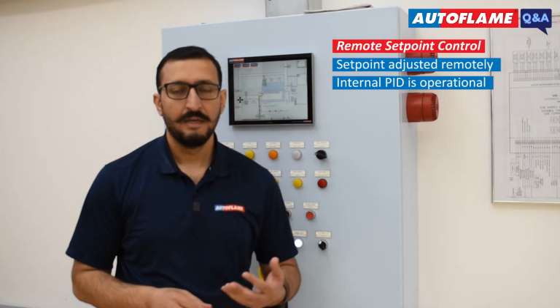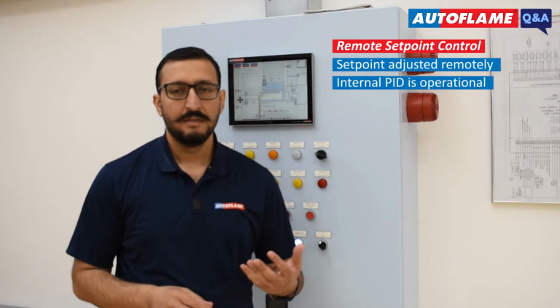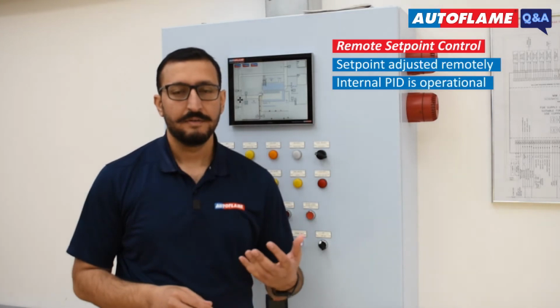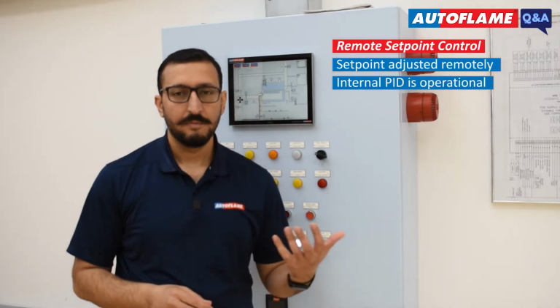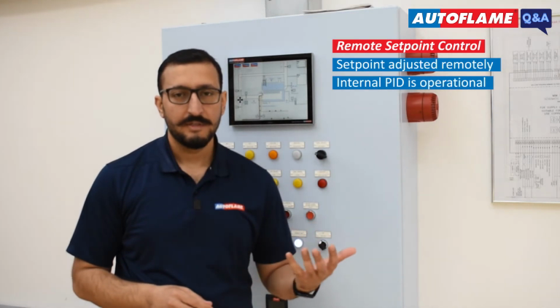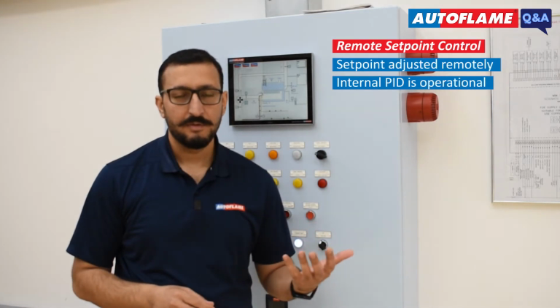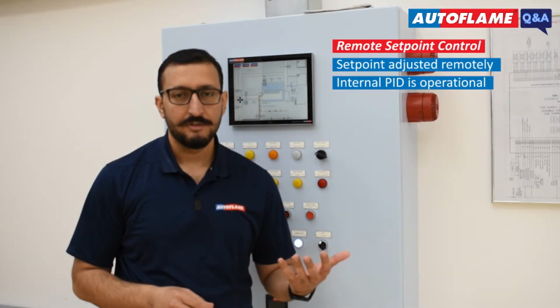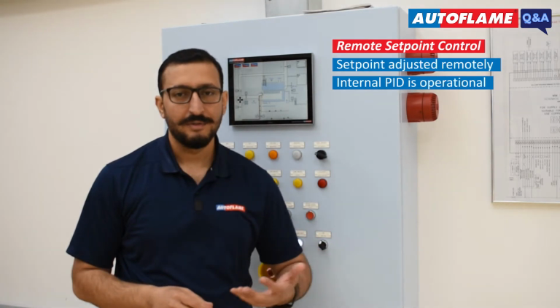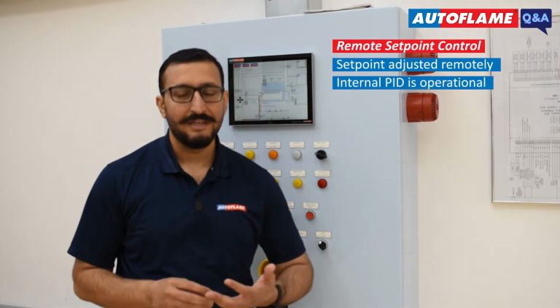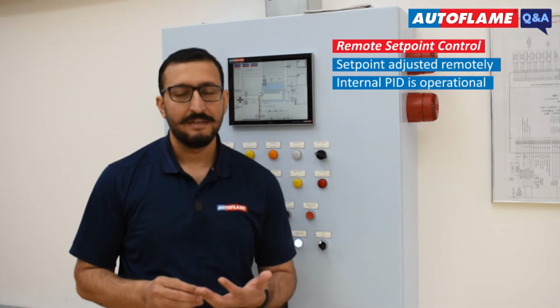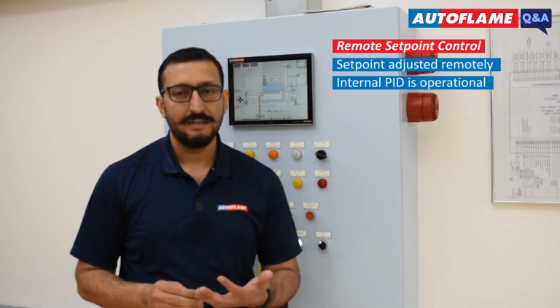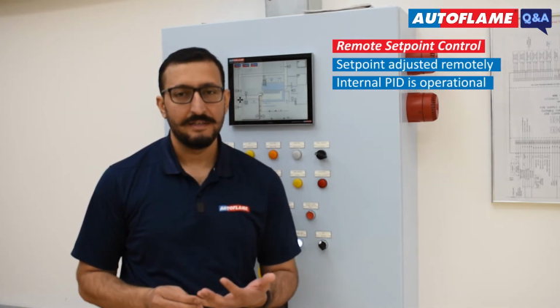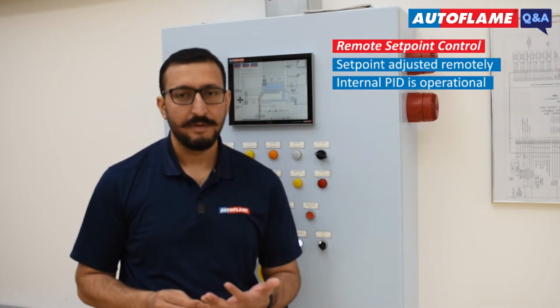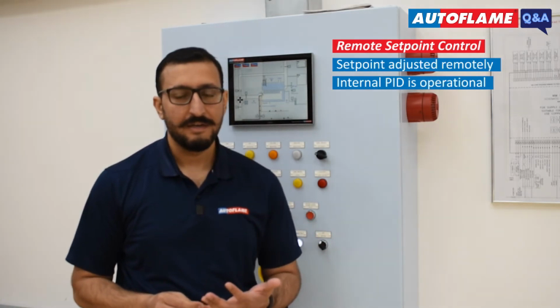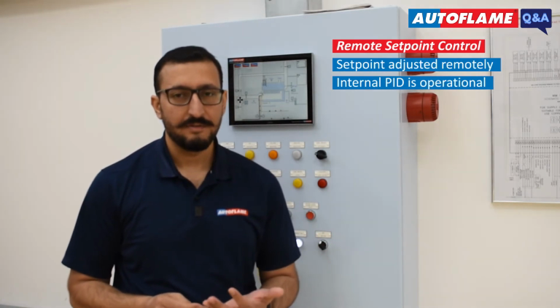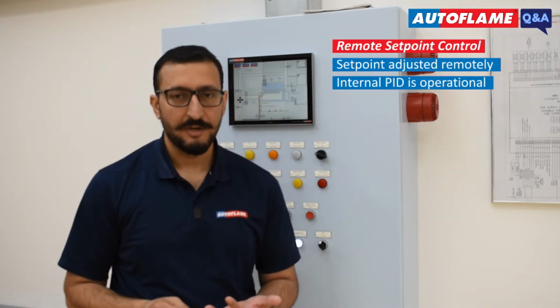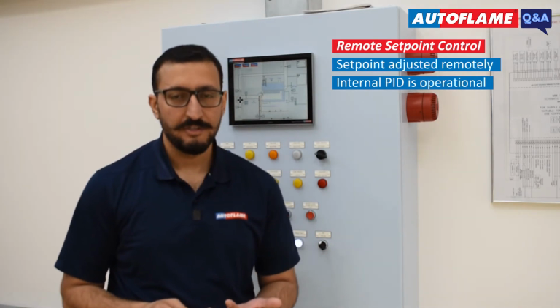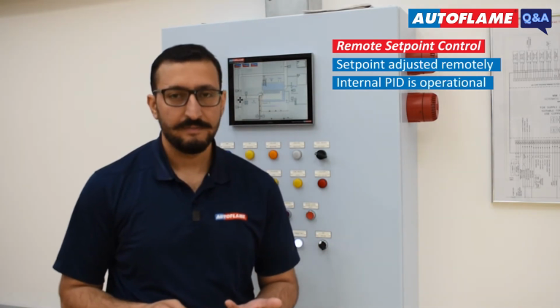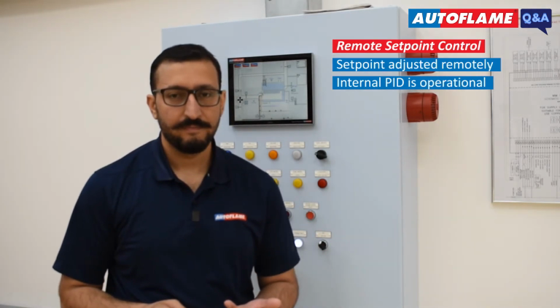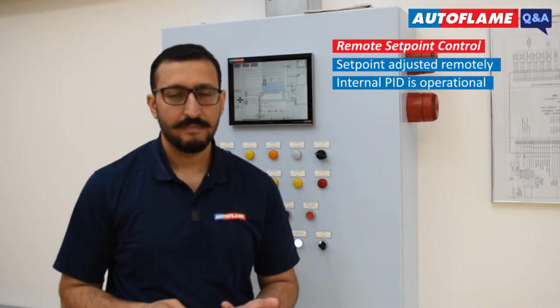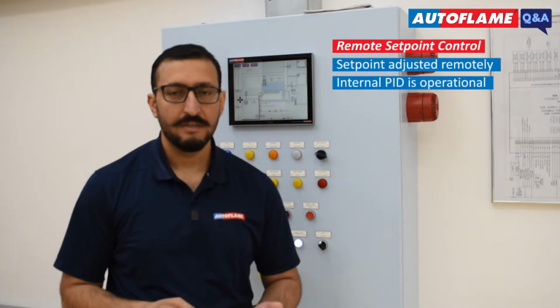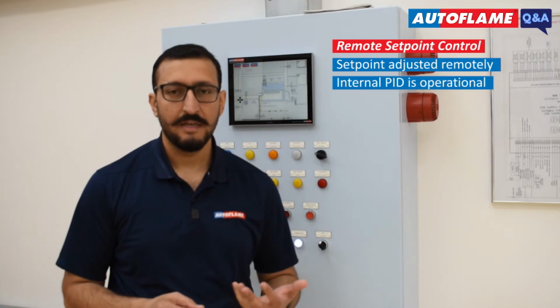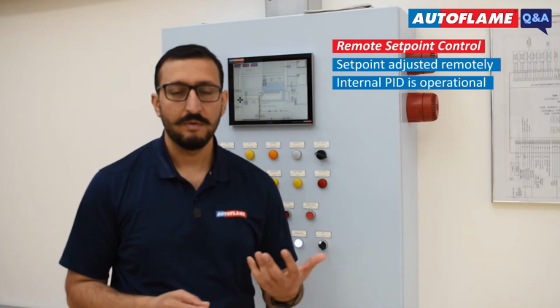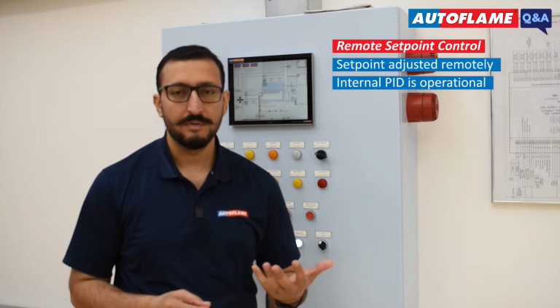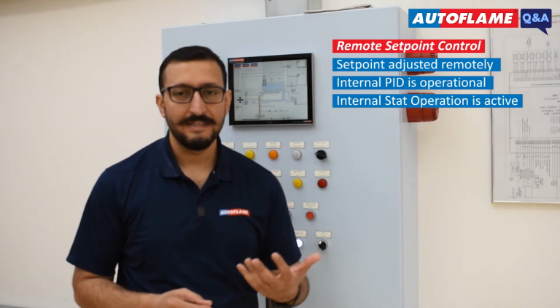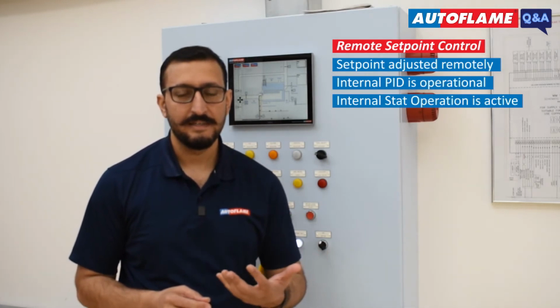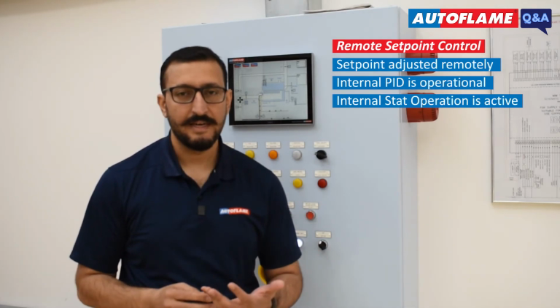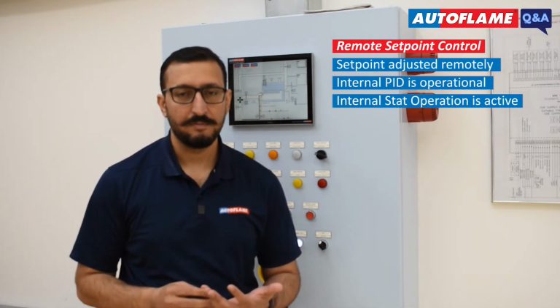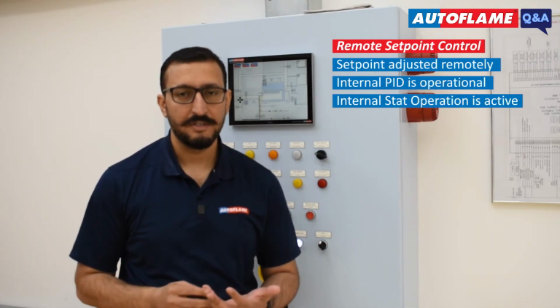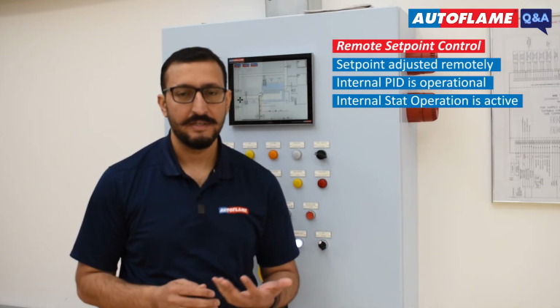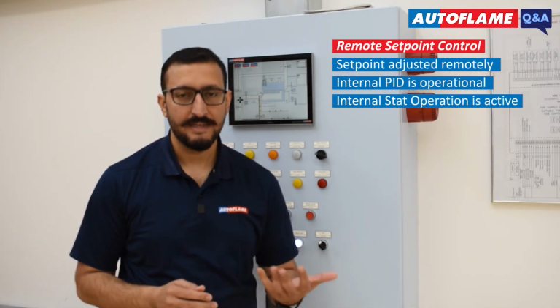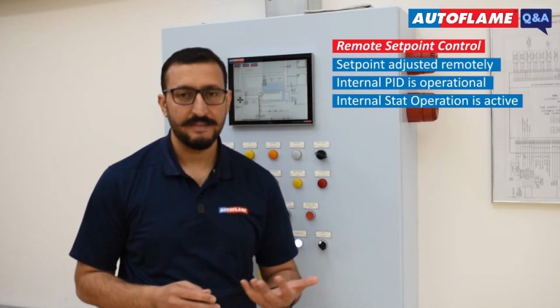So in remote setpoint control, the internal PID is operational, and also the internal start operation is active.